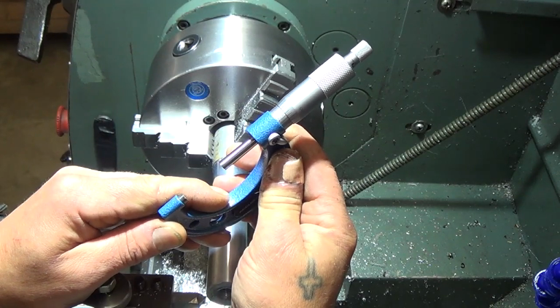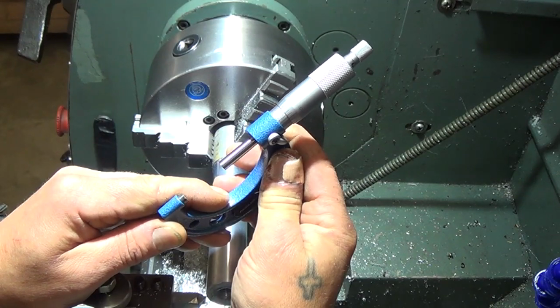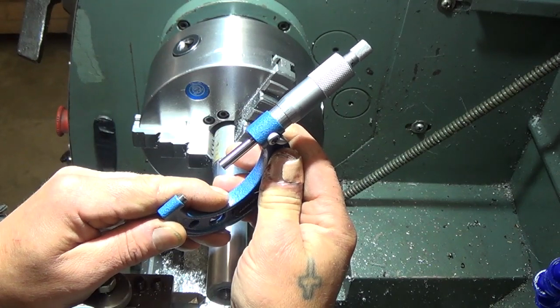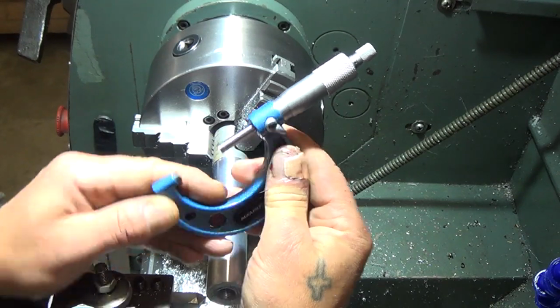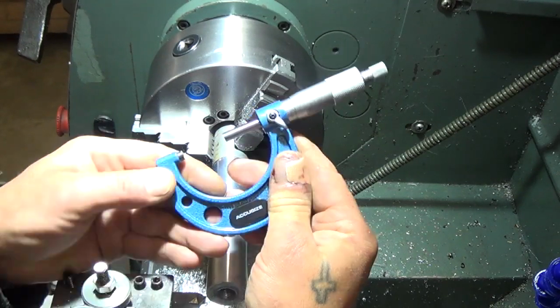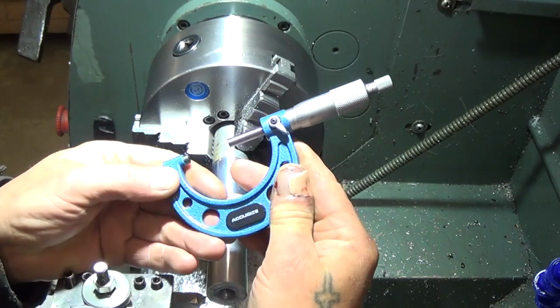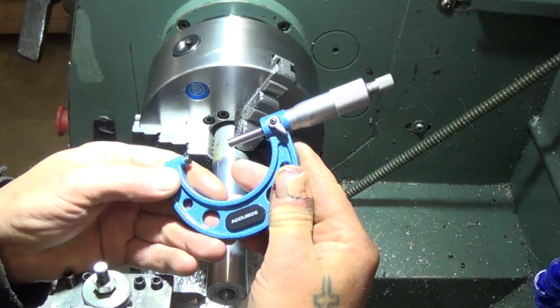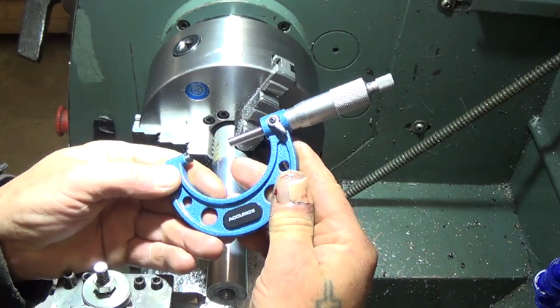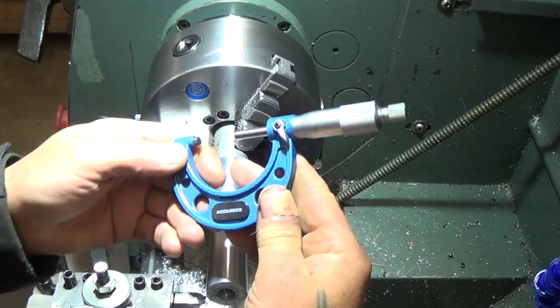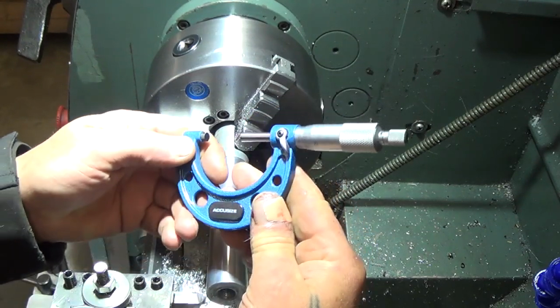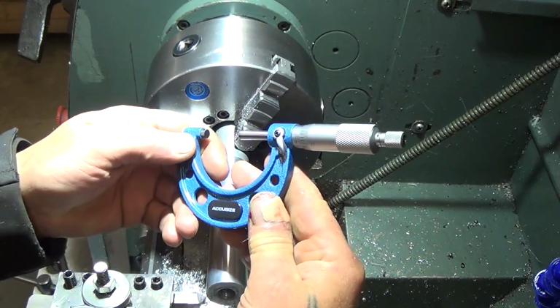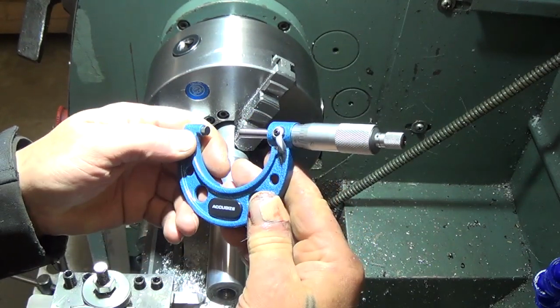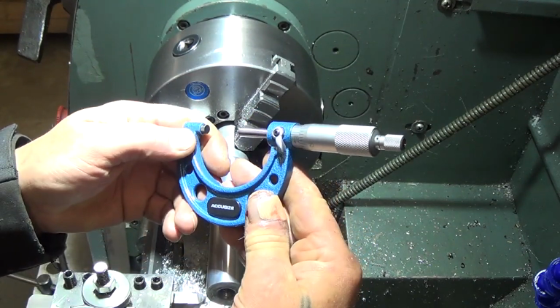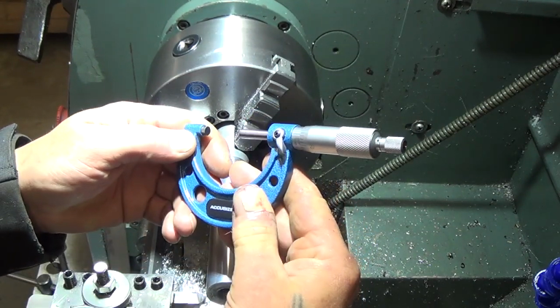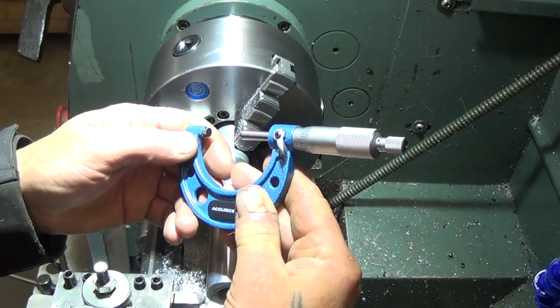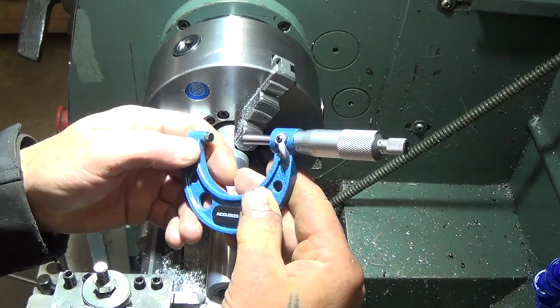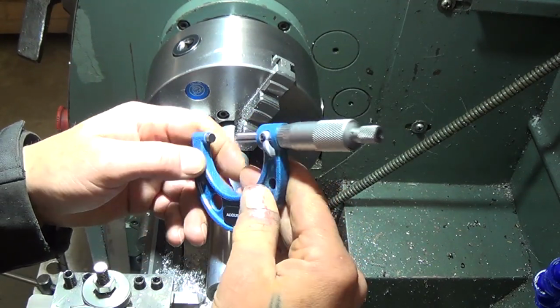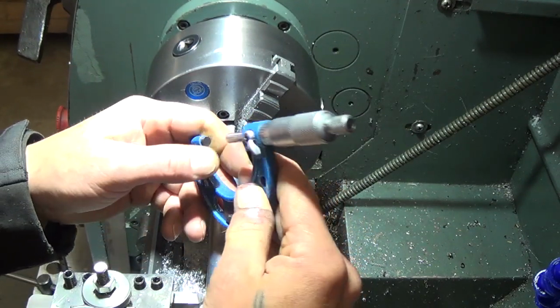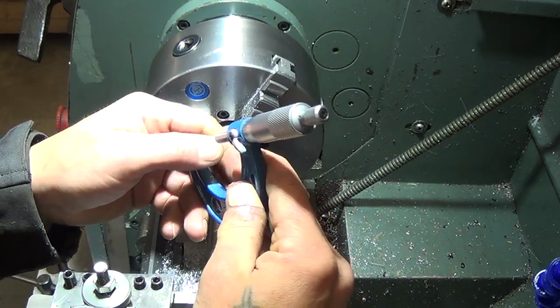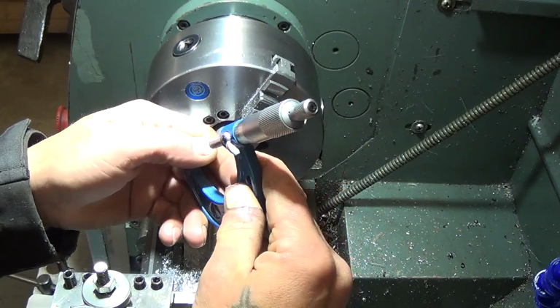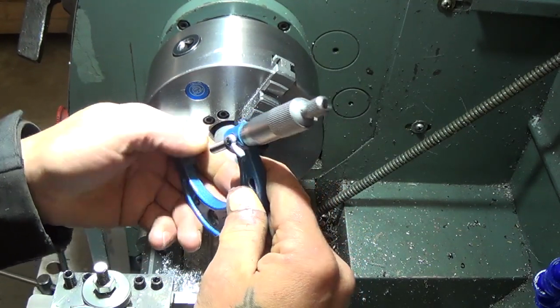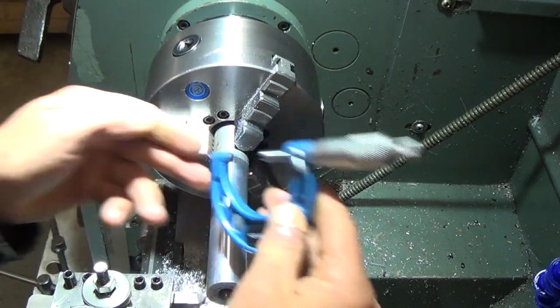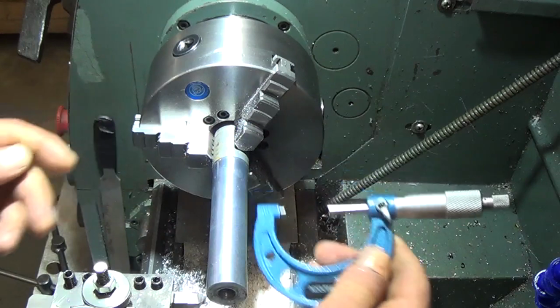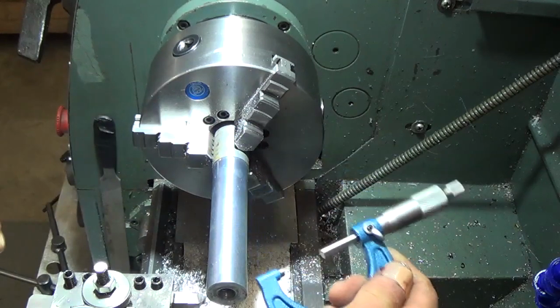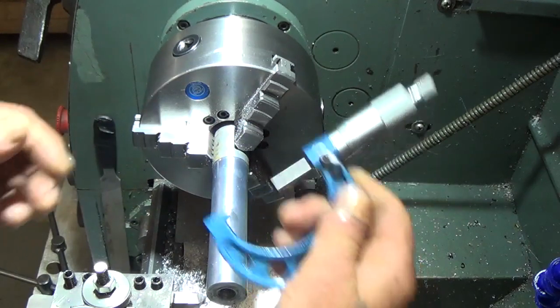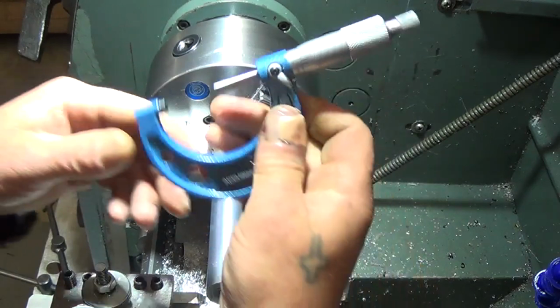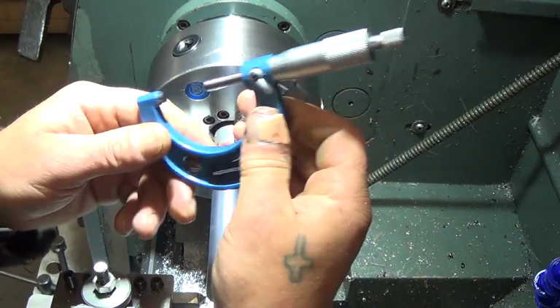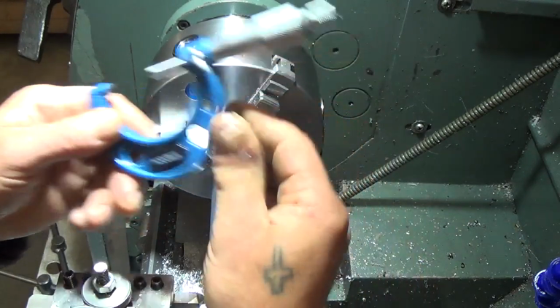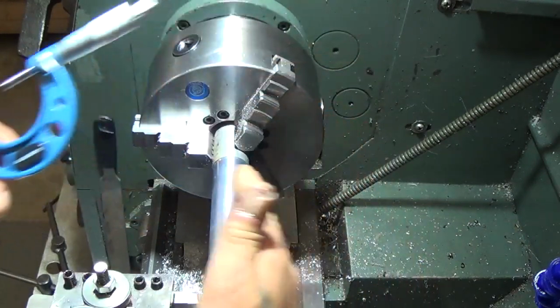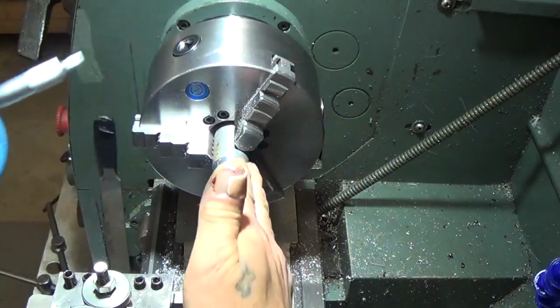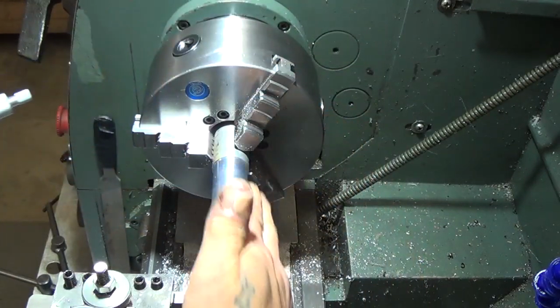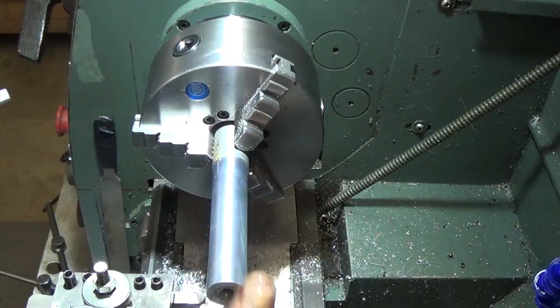This time I'm getting 1.1227. So 1.1227 — I can live with that I think.